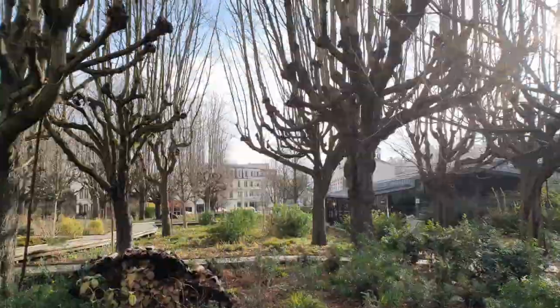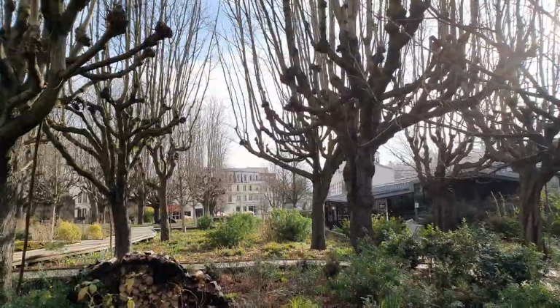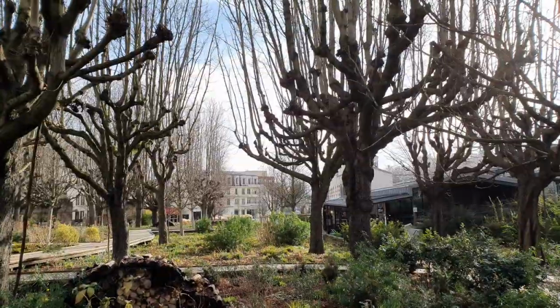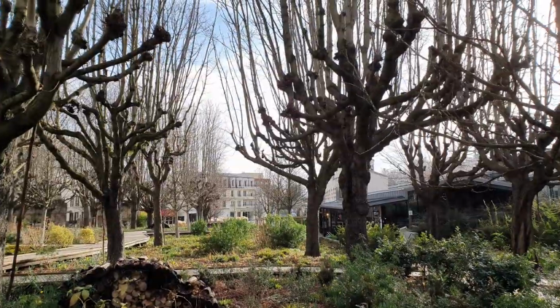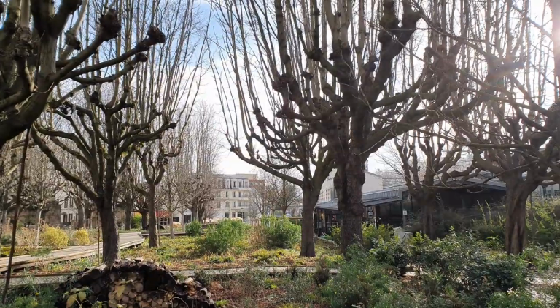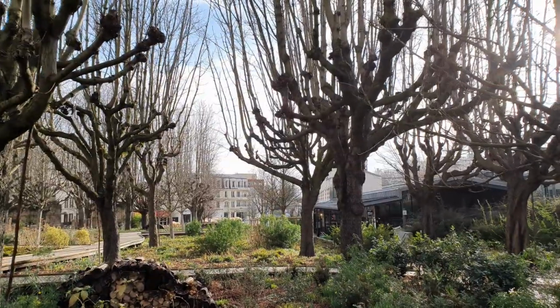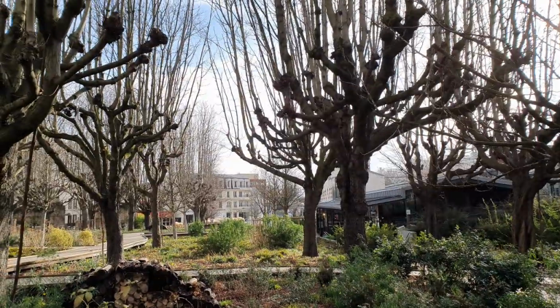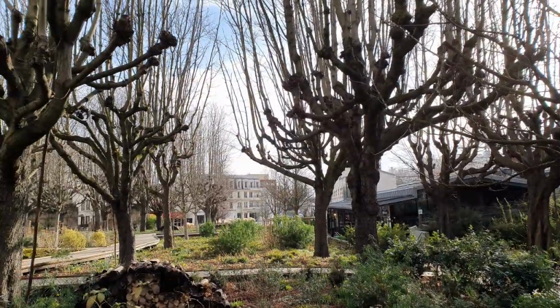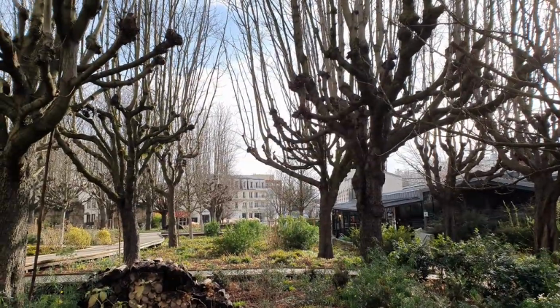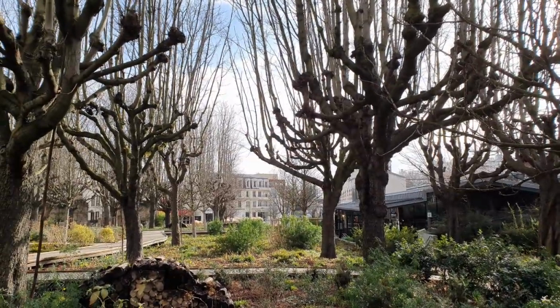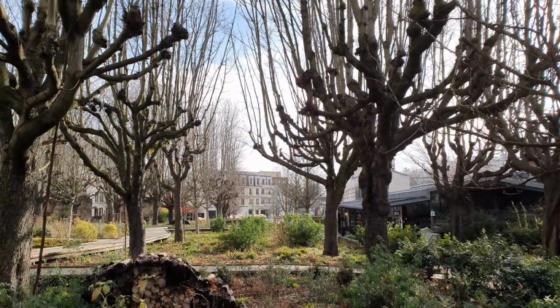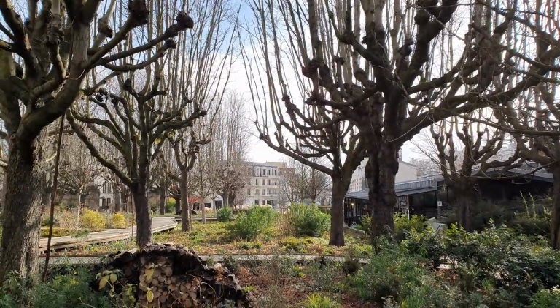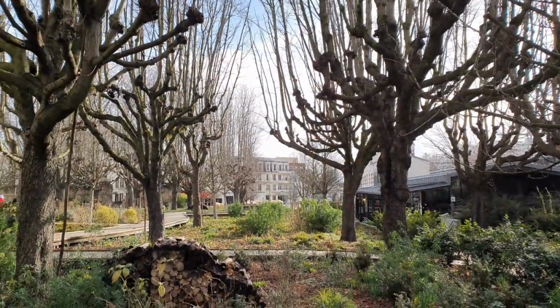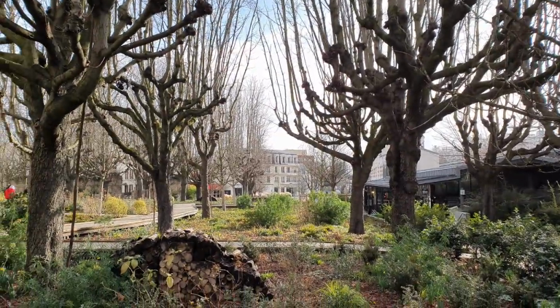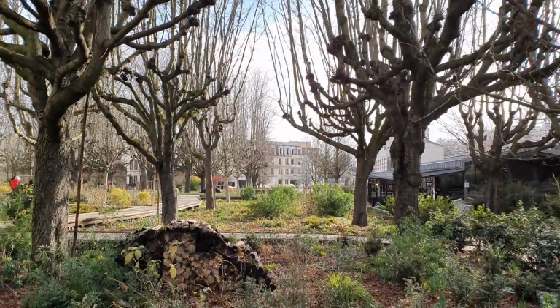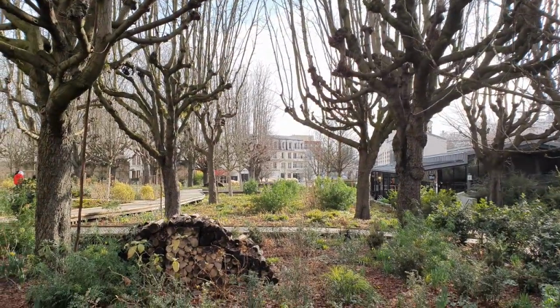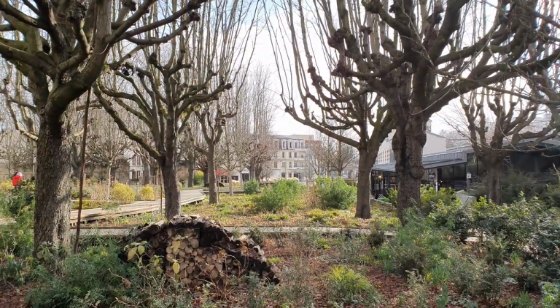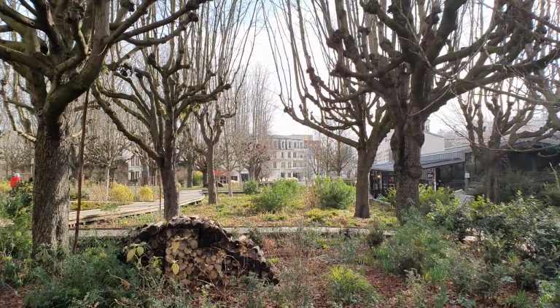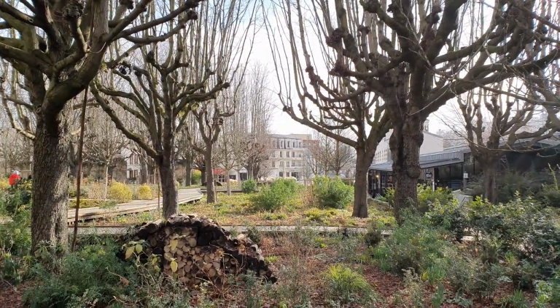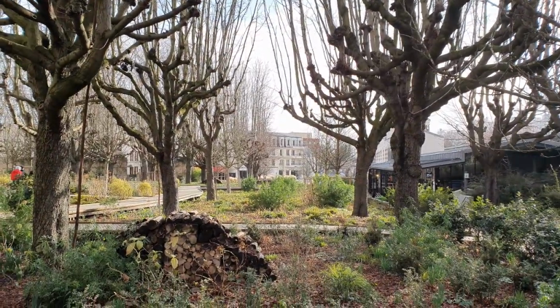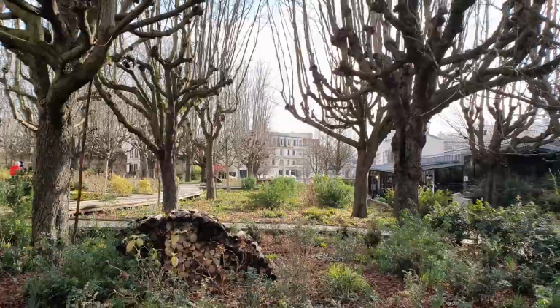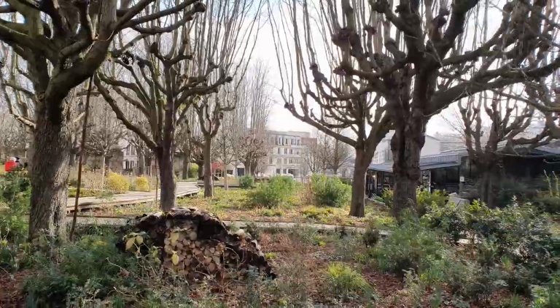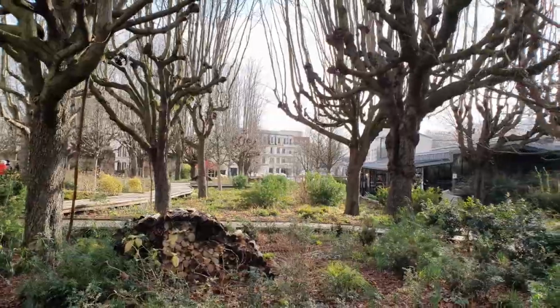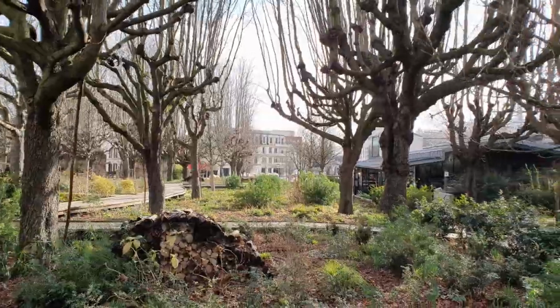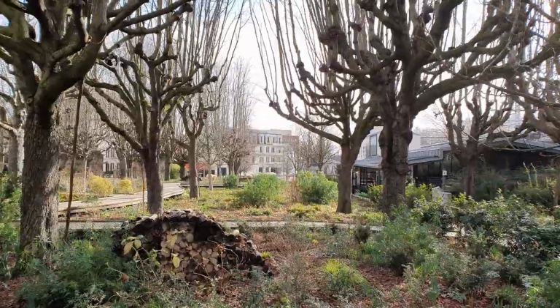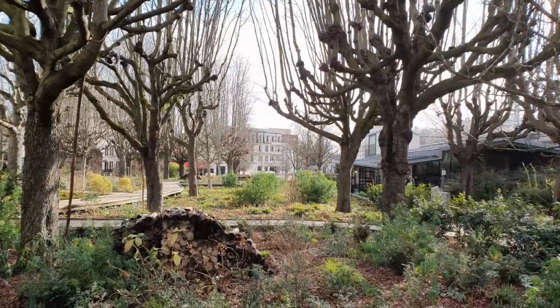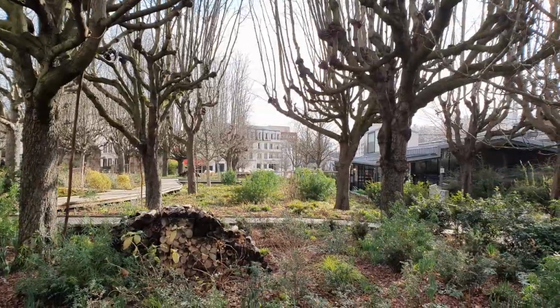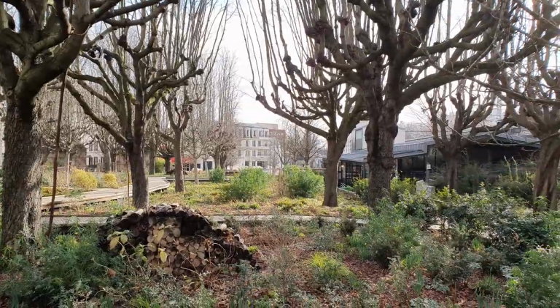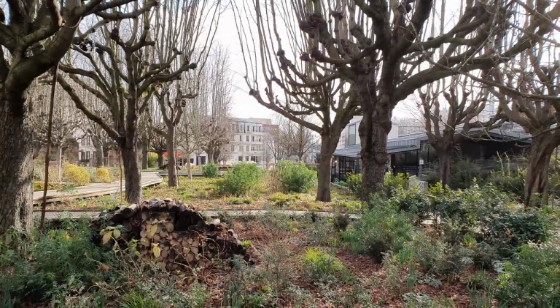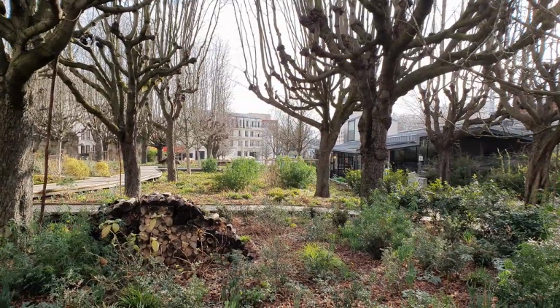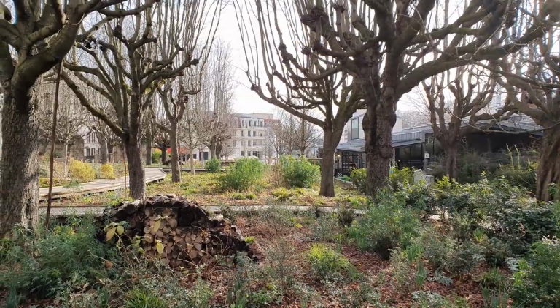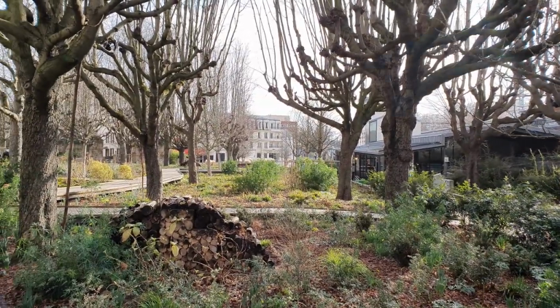Hello everyone! In this video I want to show you a small but lovely park which is around my area near Paris.